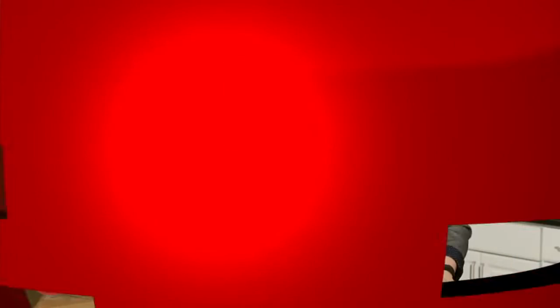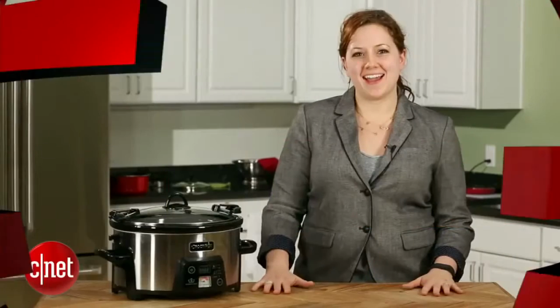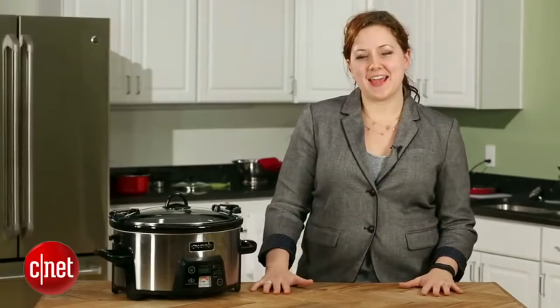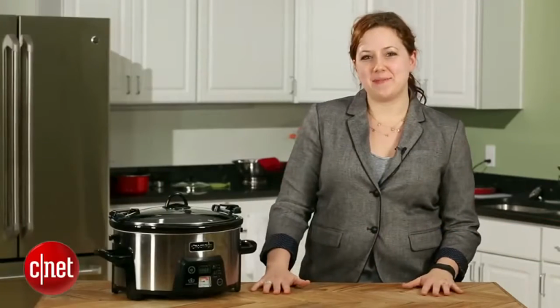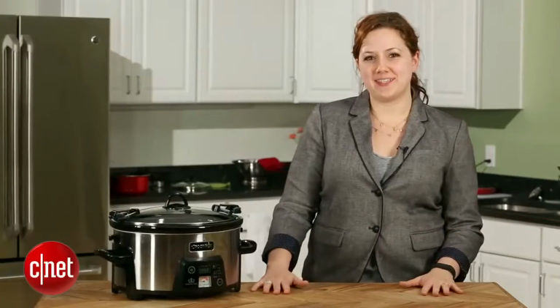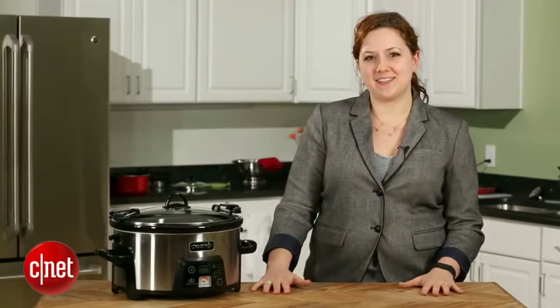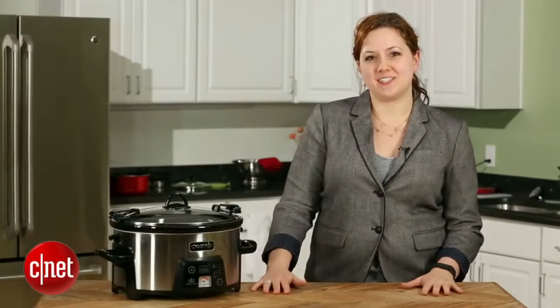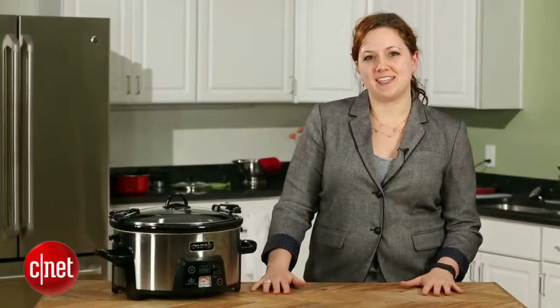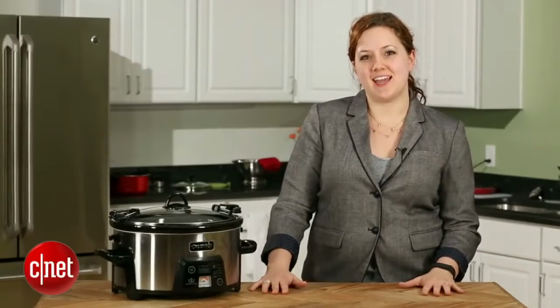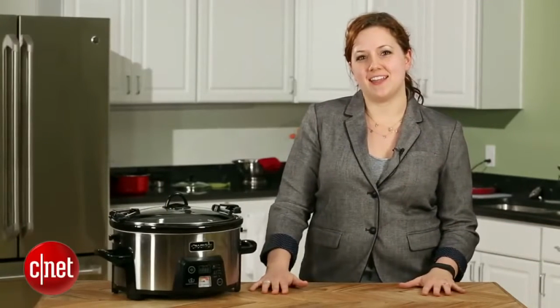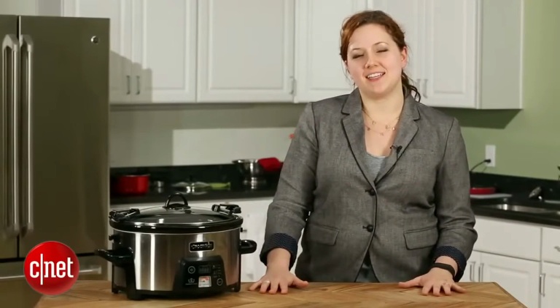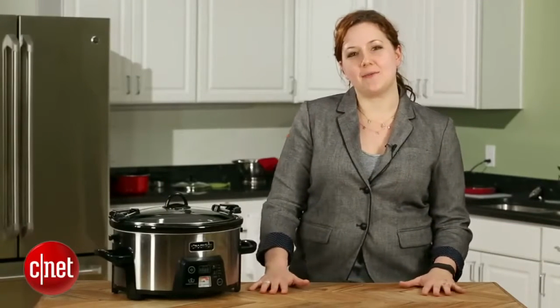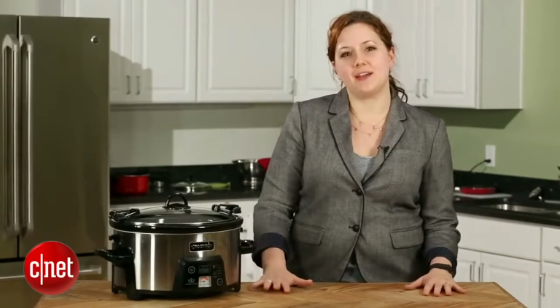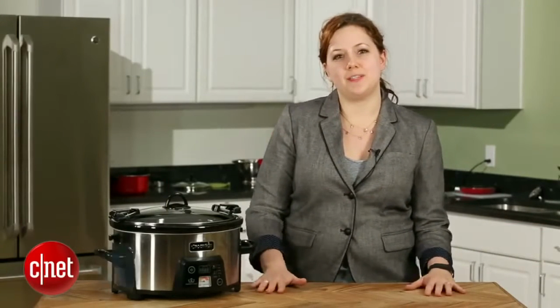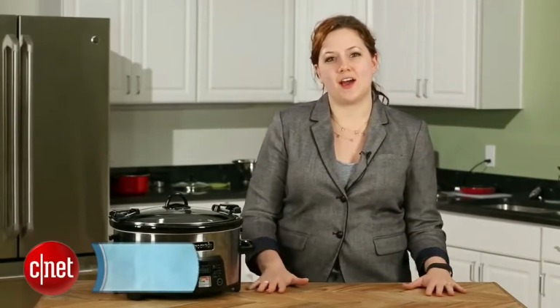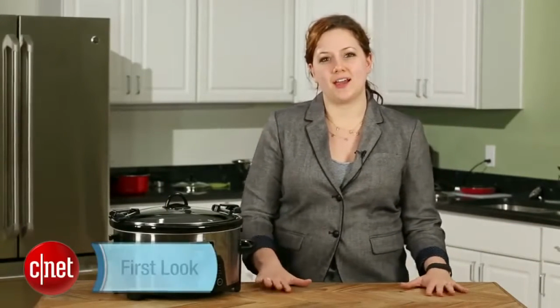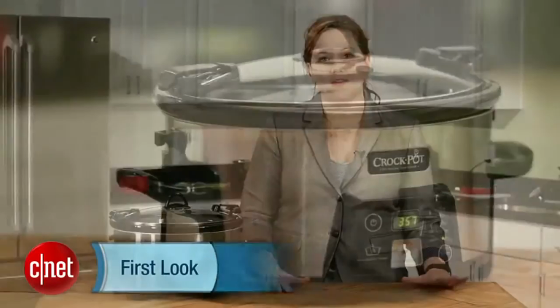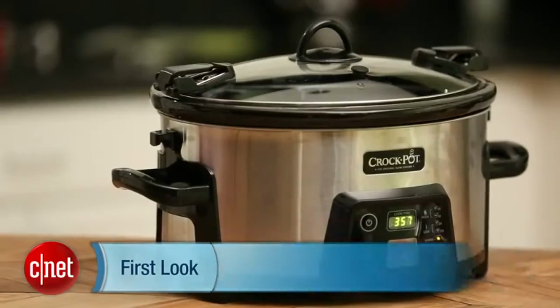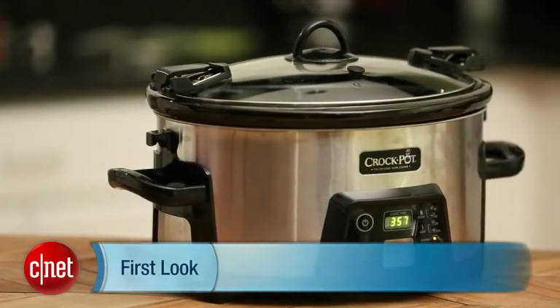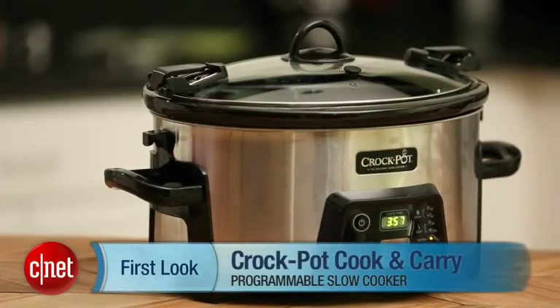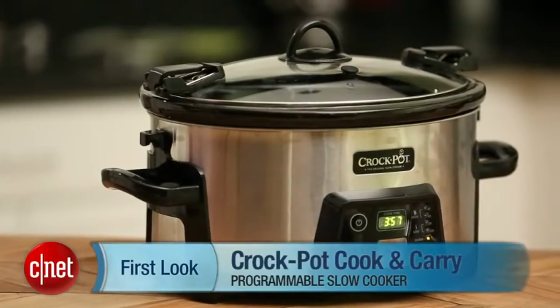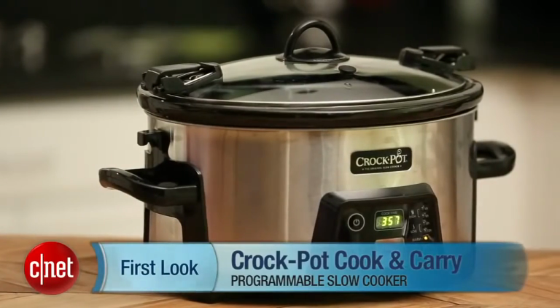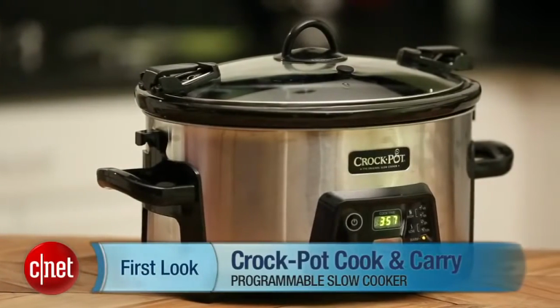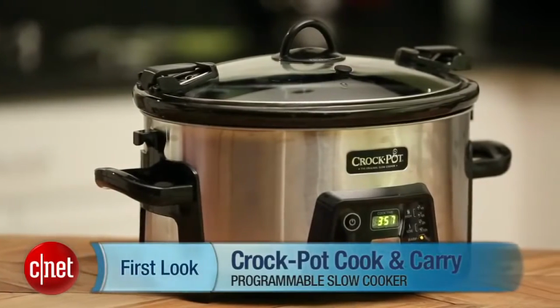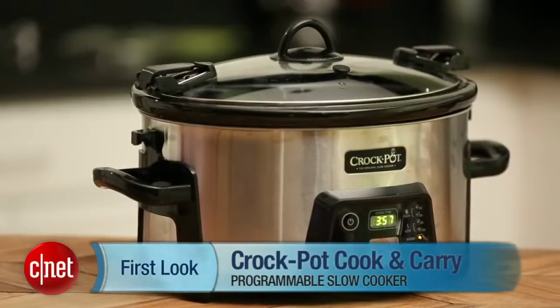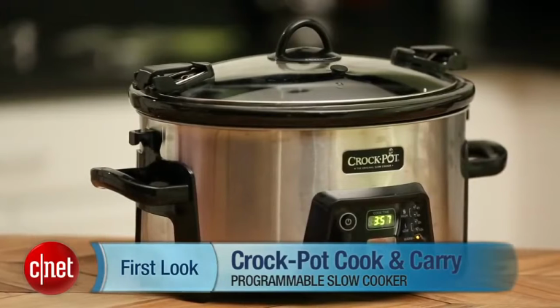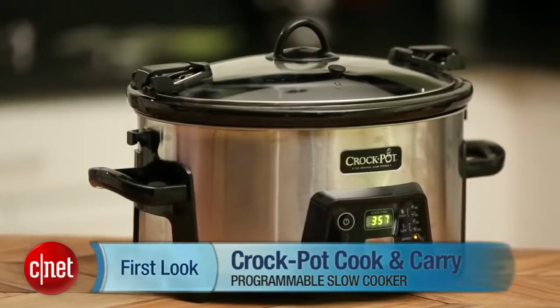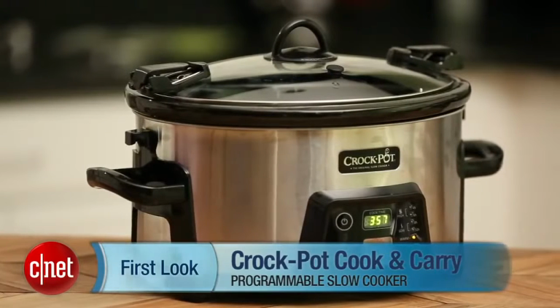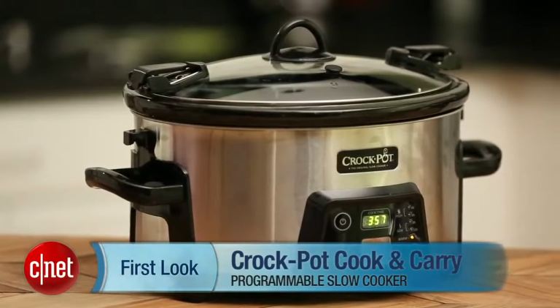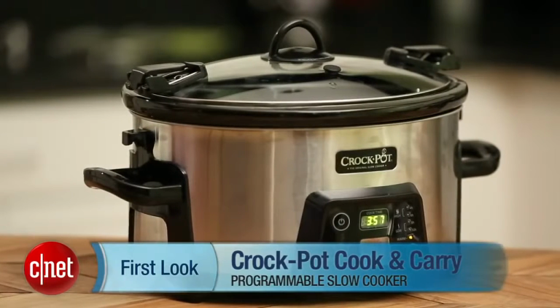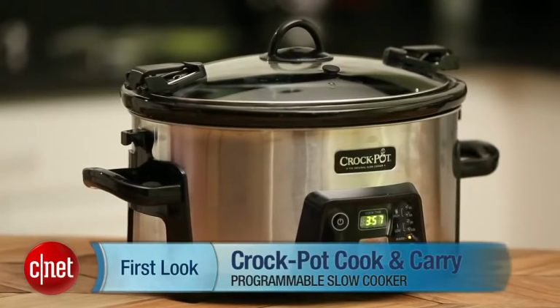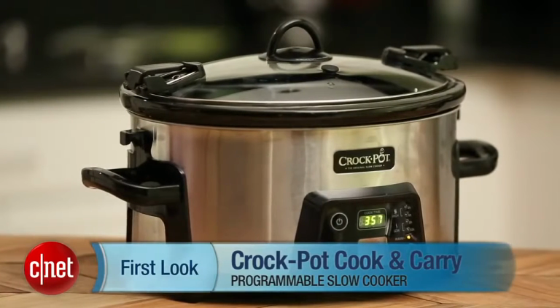Hi, Katie Pilkington for CNET, and today we're going to be talking about the Crock-Pot Cook & Carry Programmable Slow Cooker.